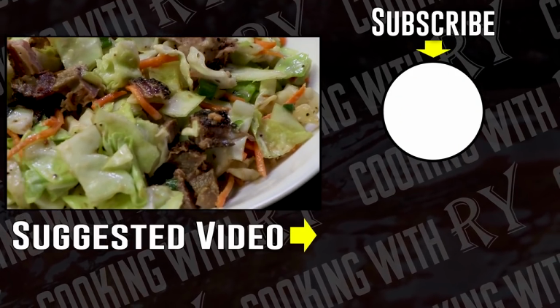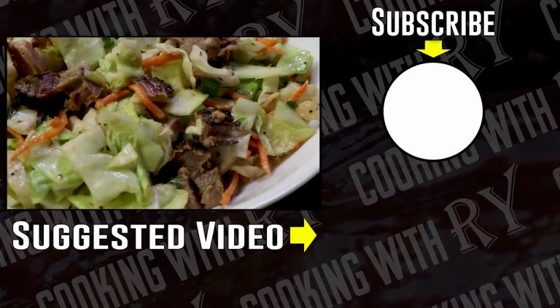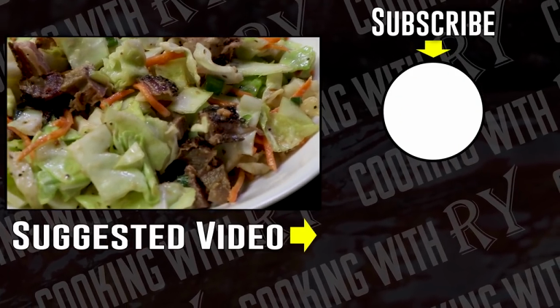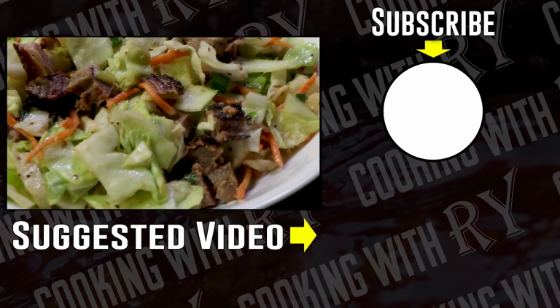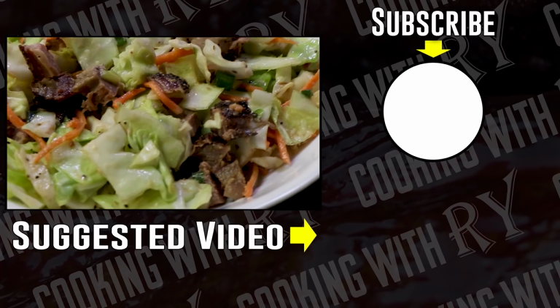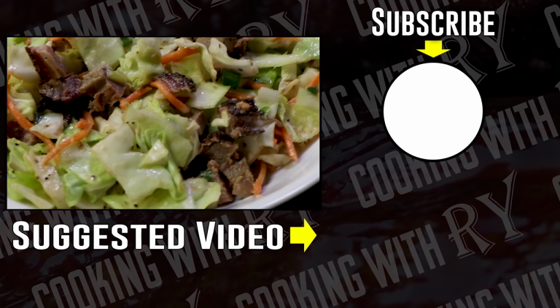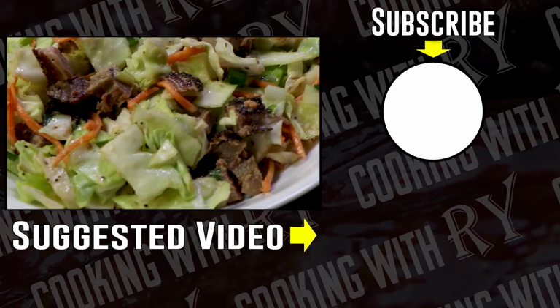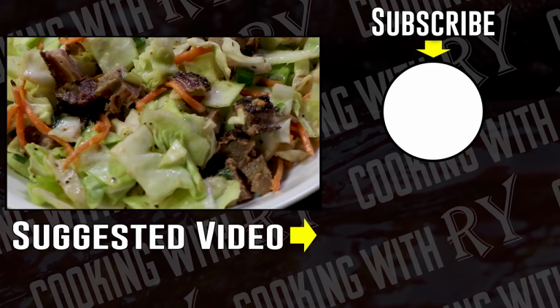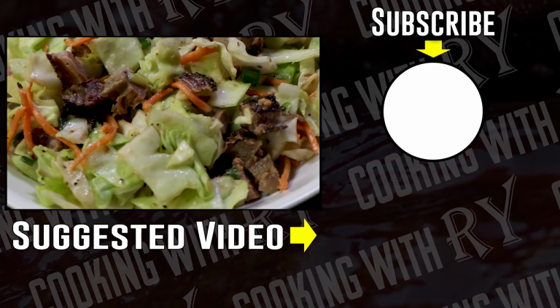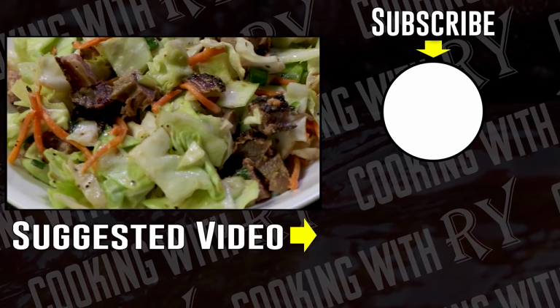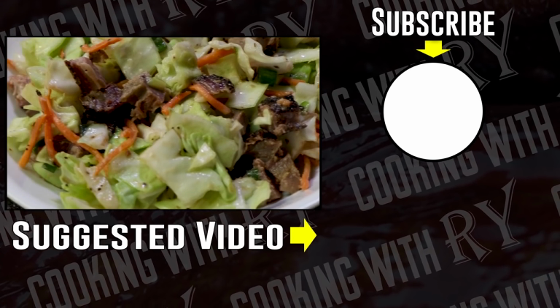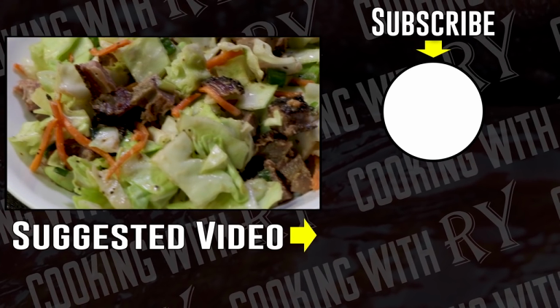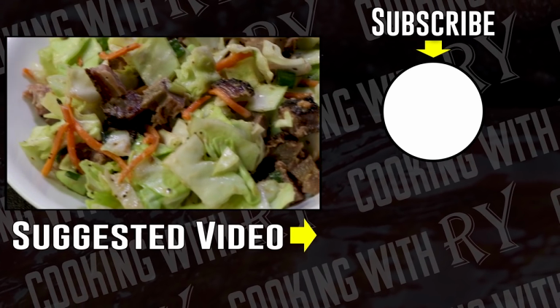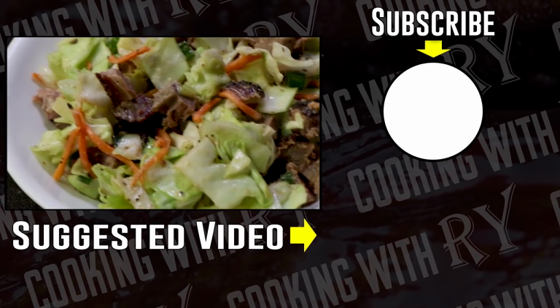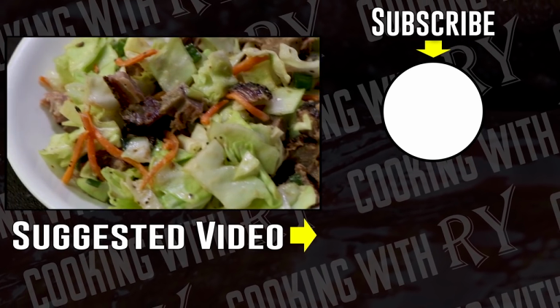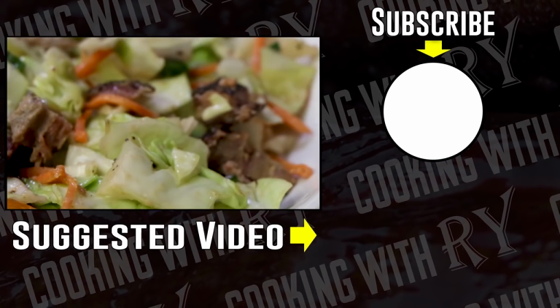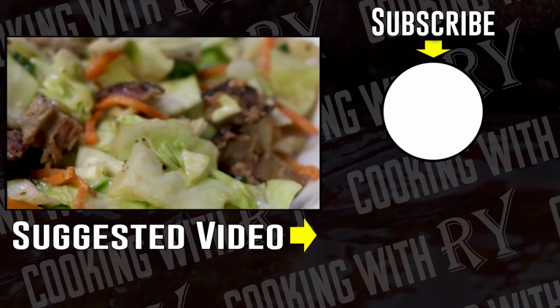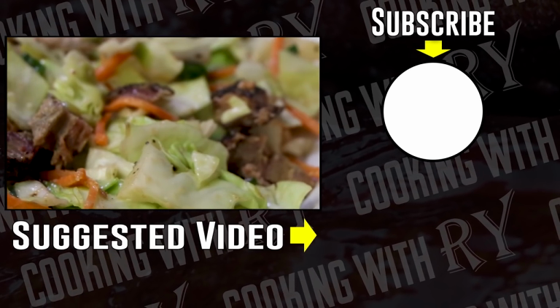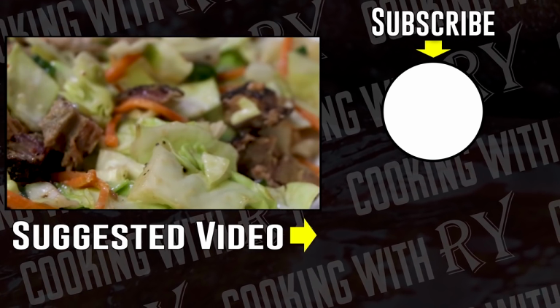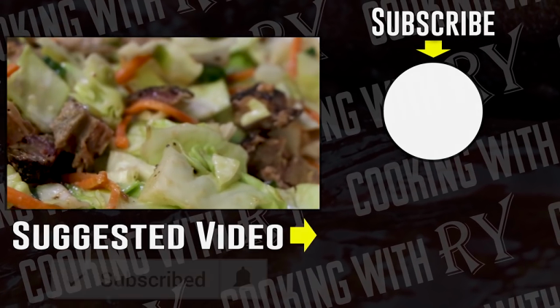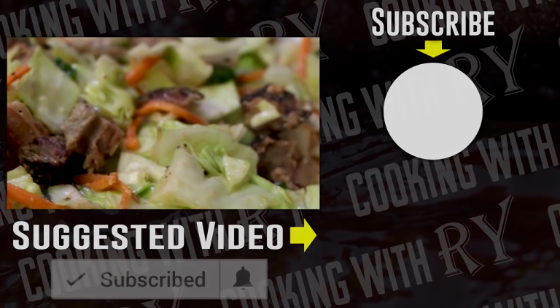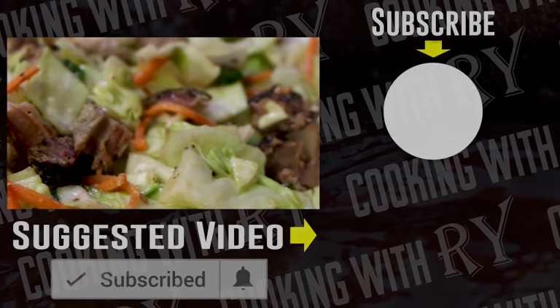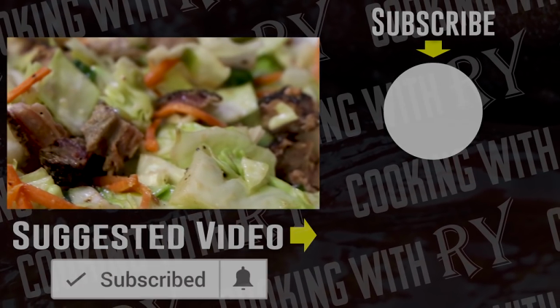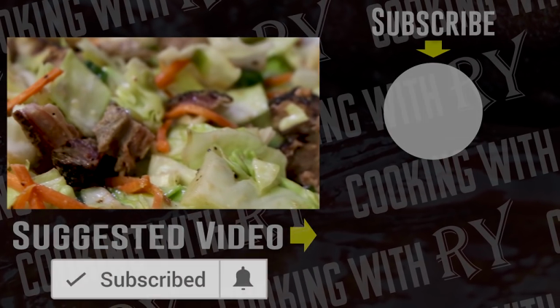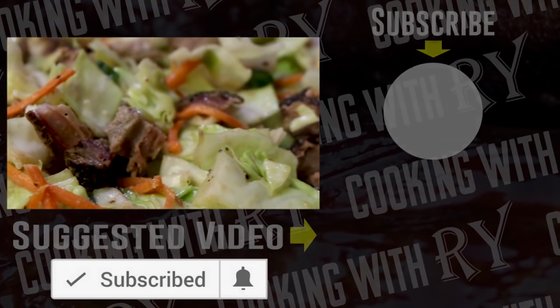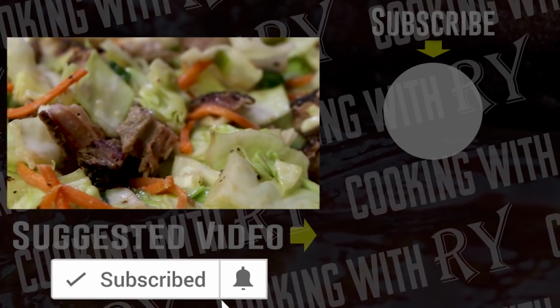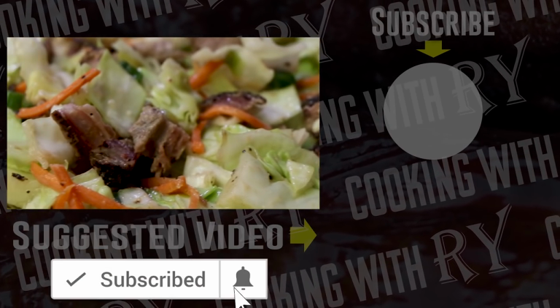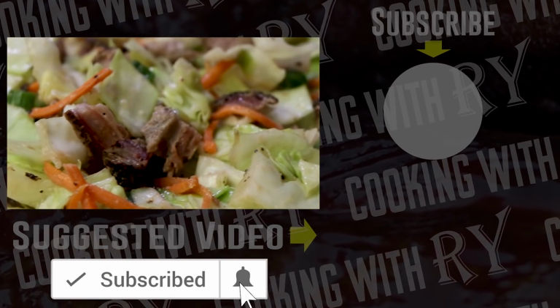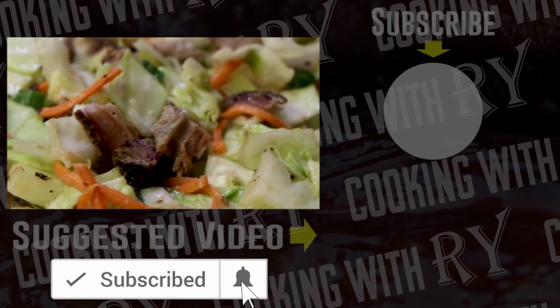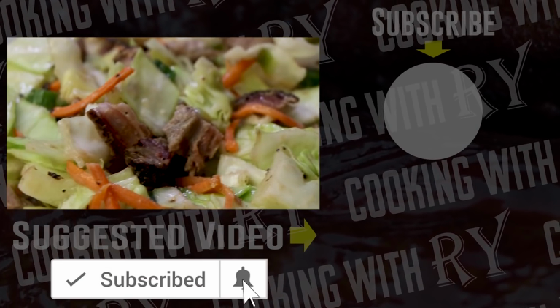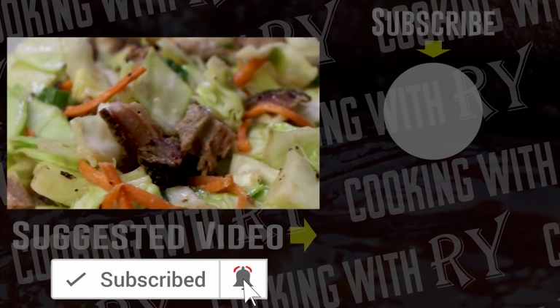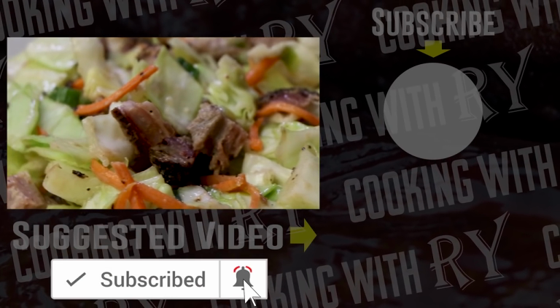Thank you so much for watching. I'll see you again soon.